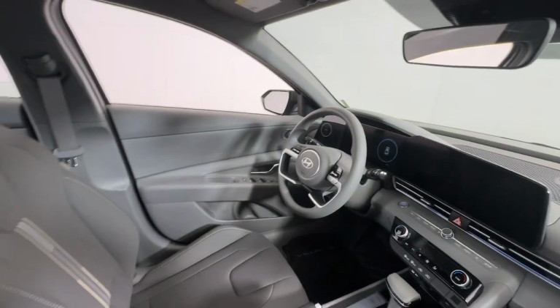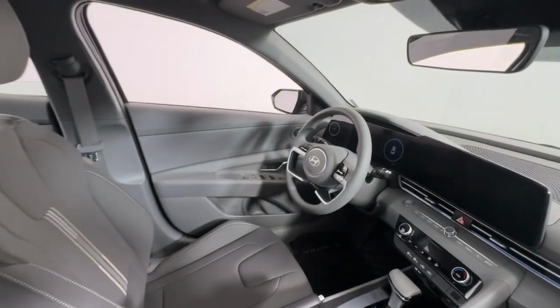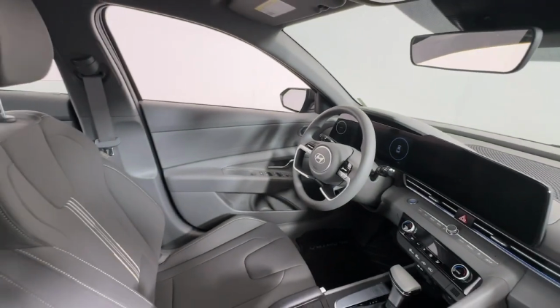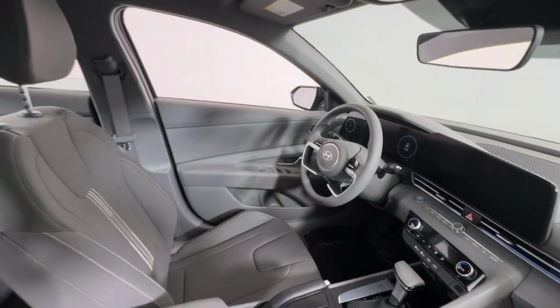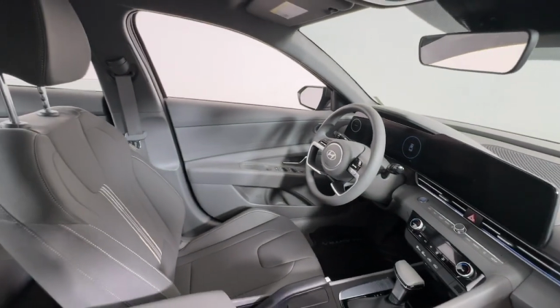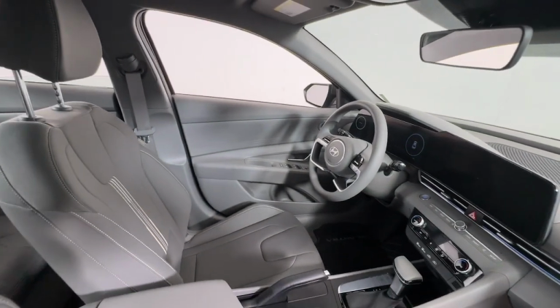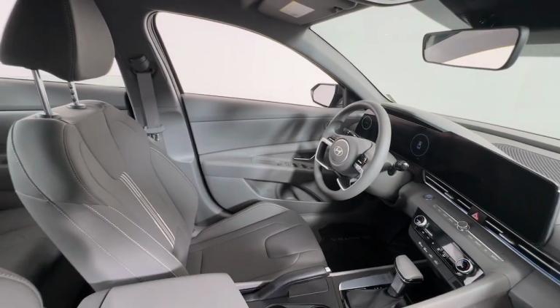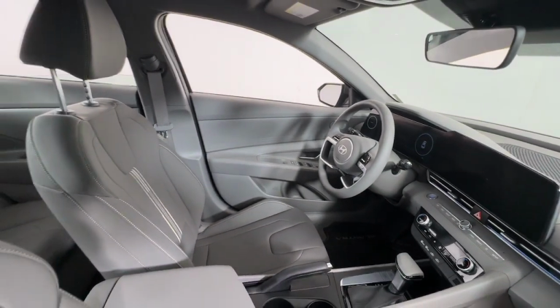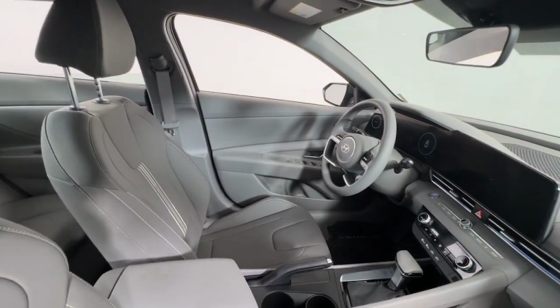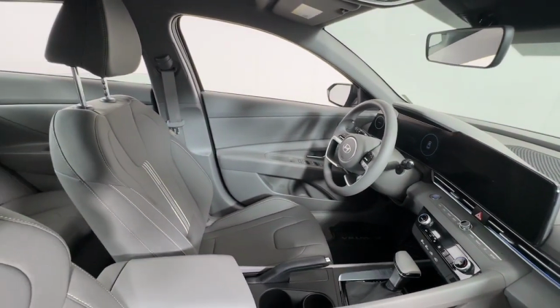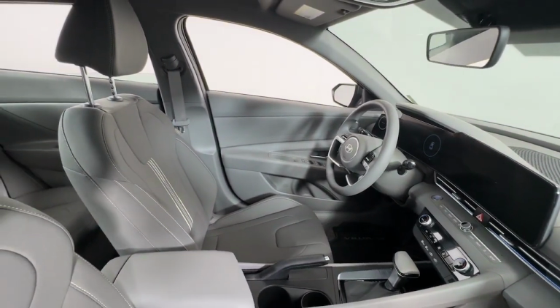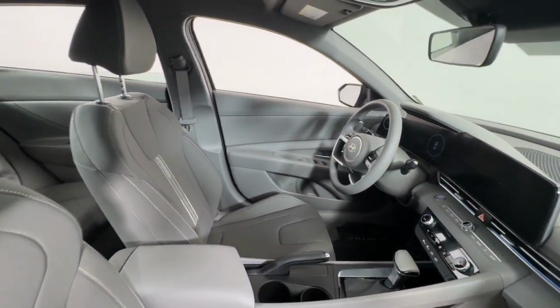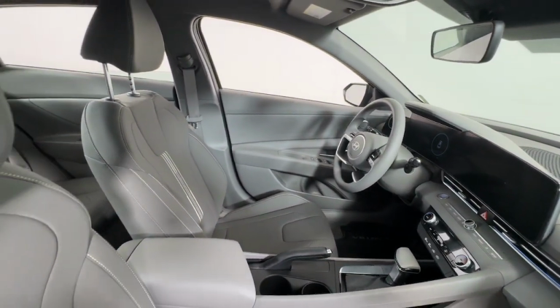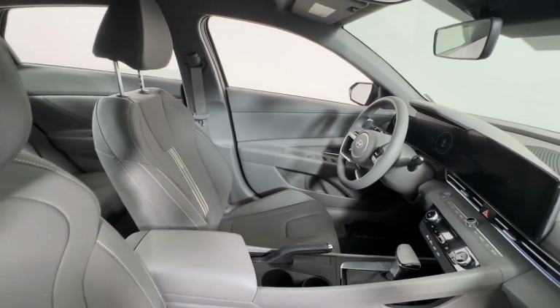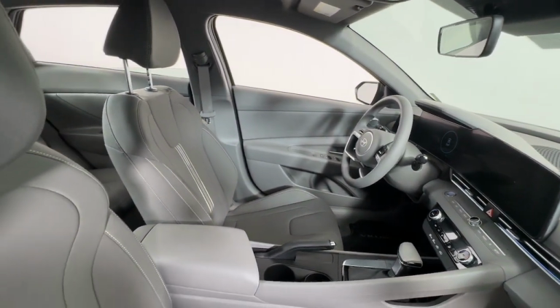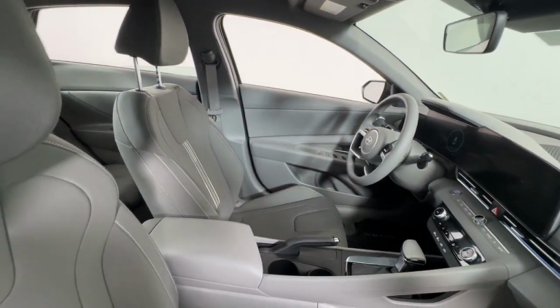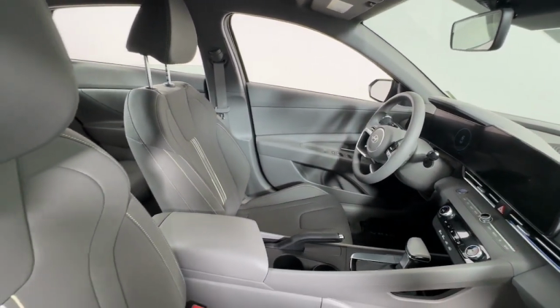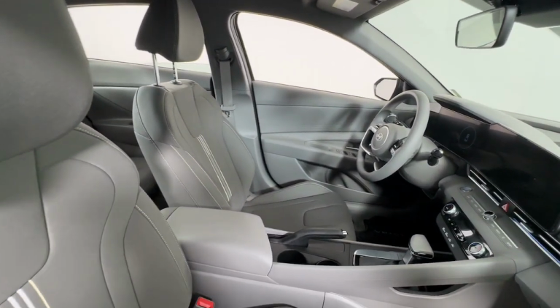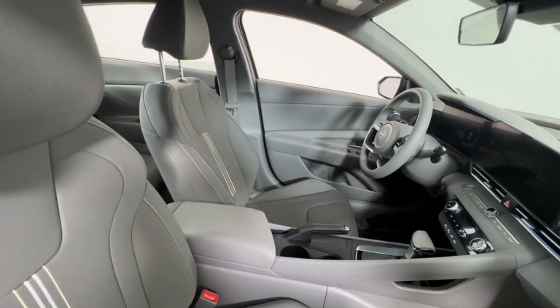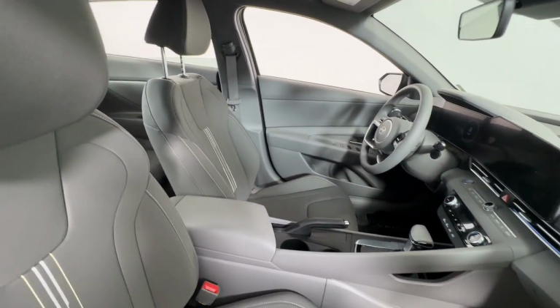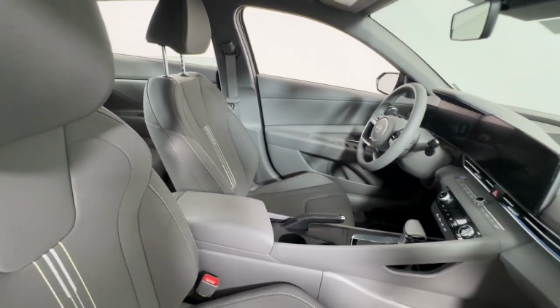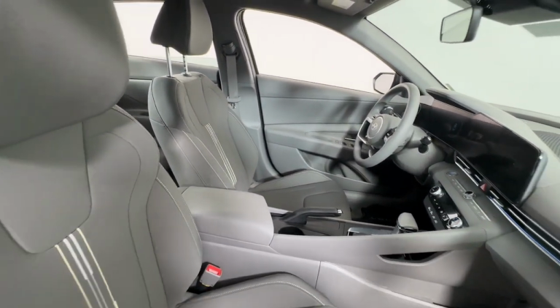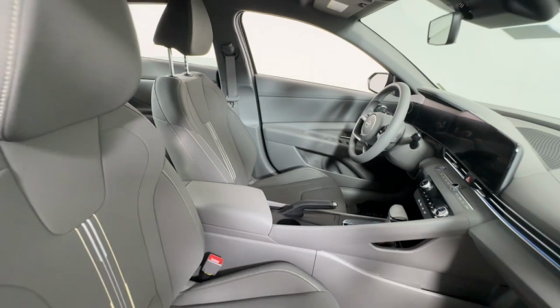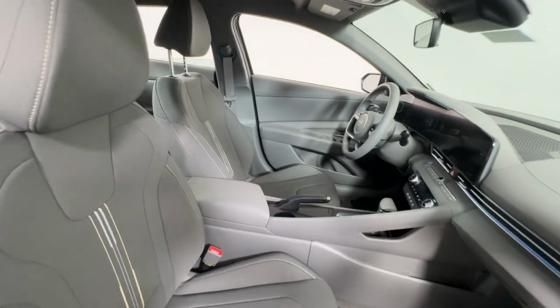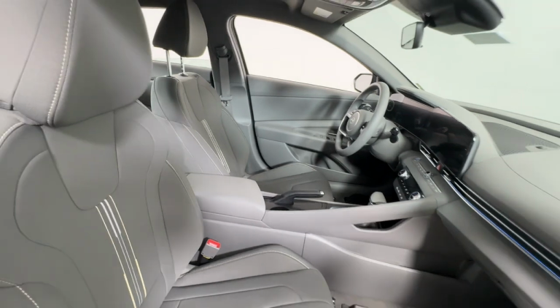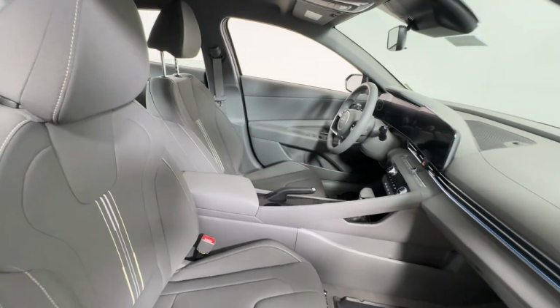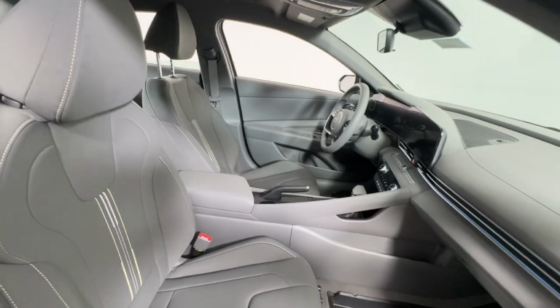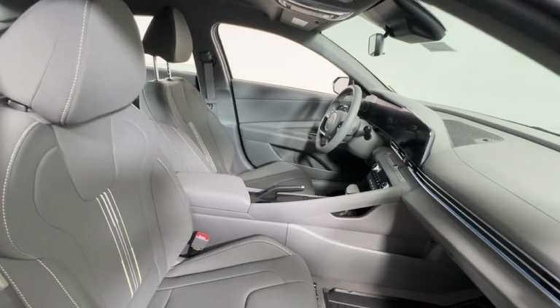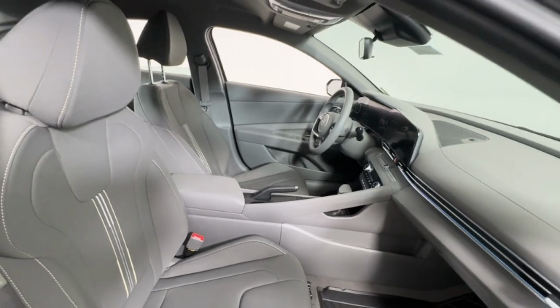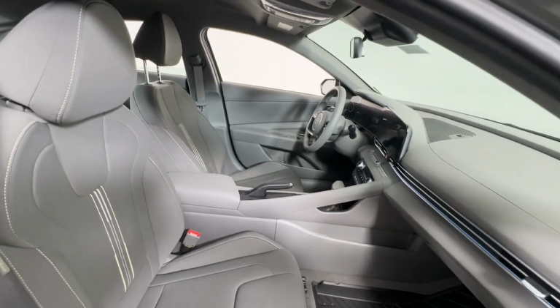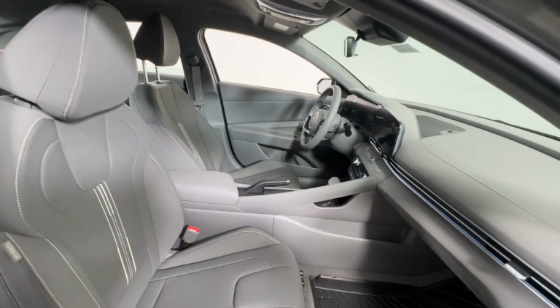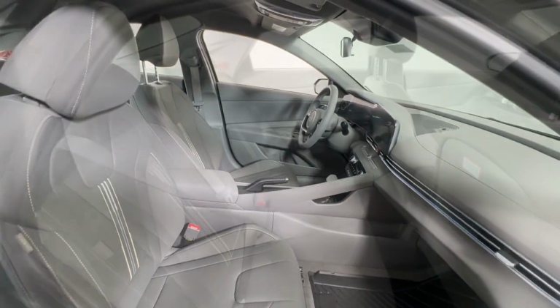Aluminum Wheels, Alarm, Steering Wheel Audio Controls, Electronic Stability Control, and Dual Zone AC.